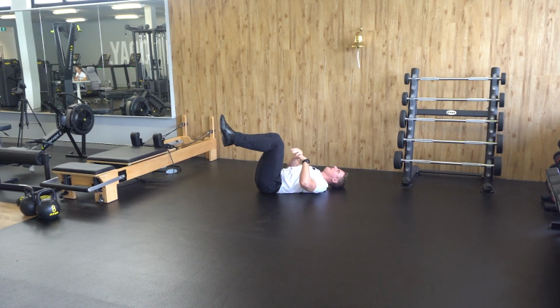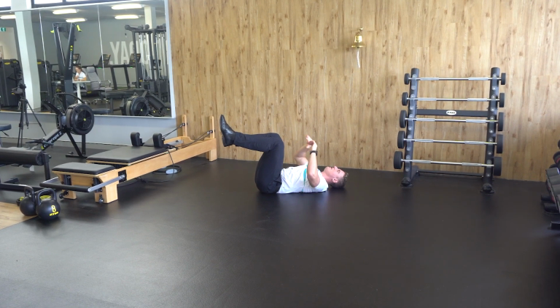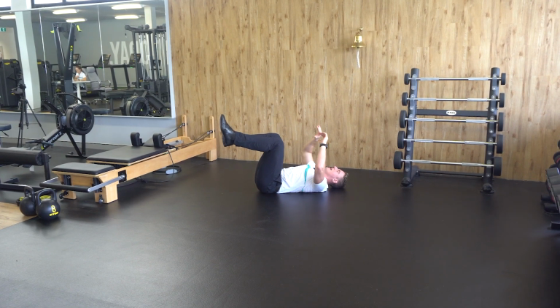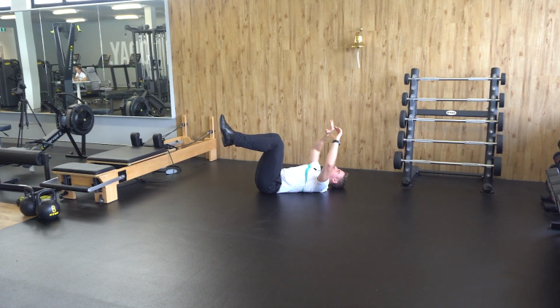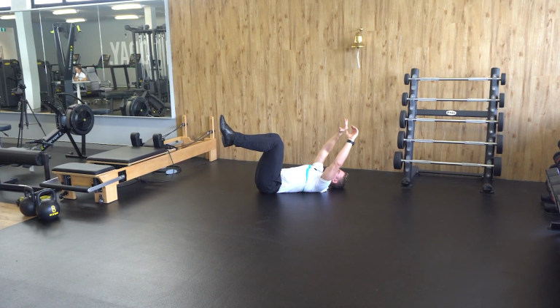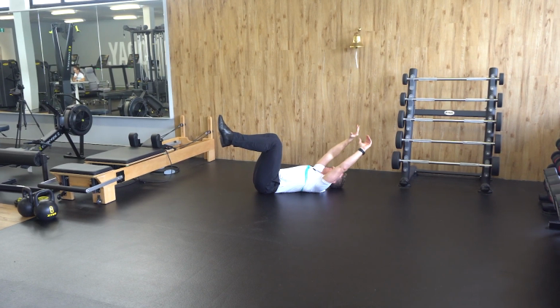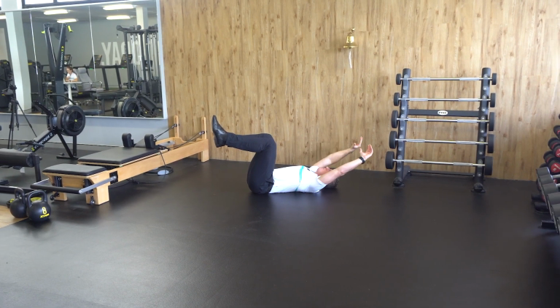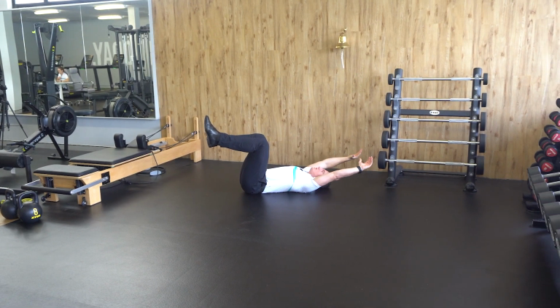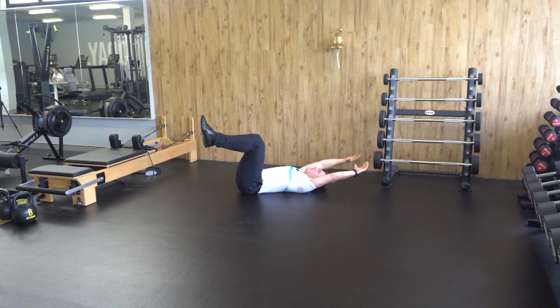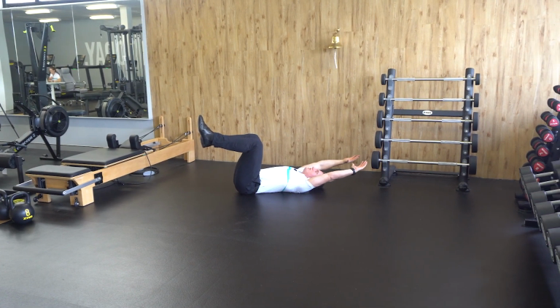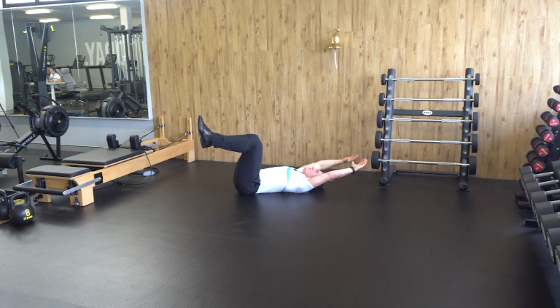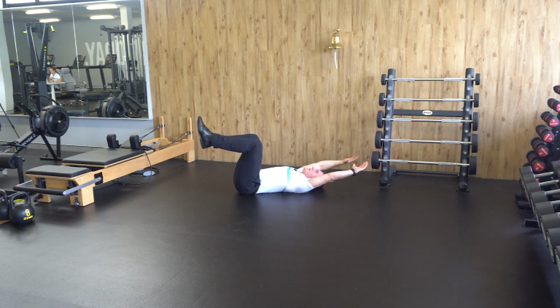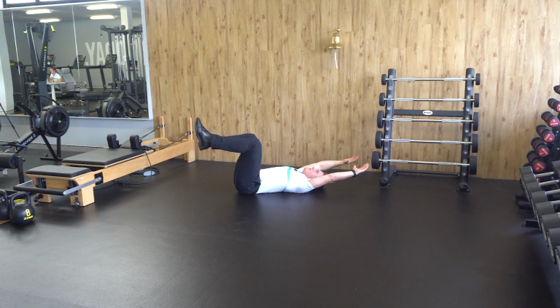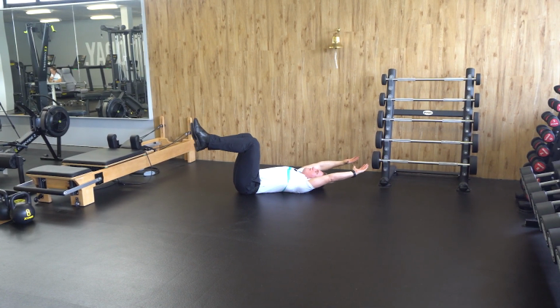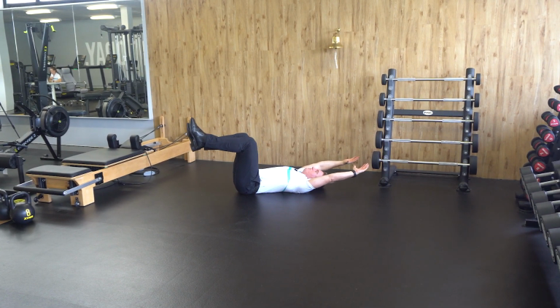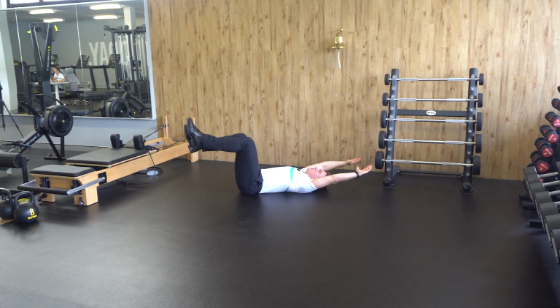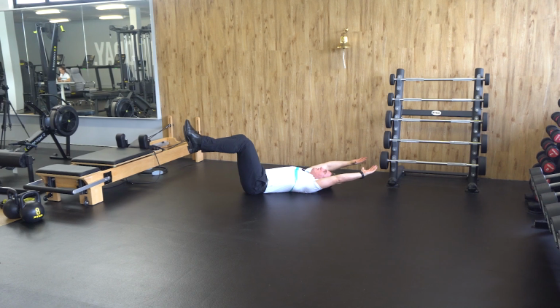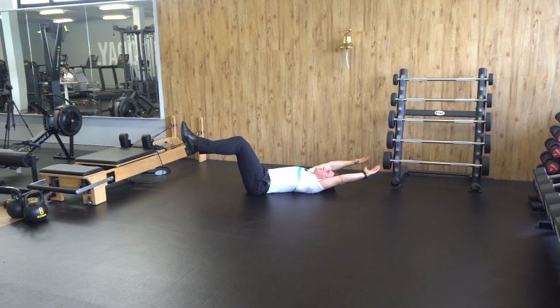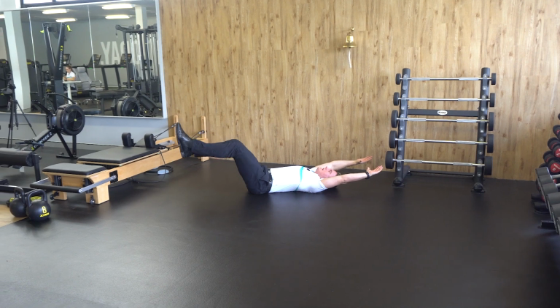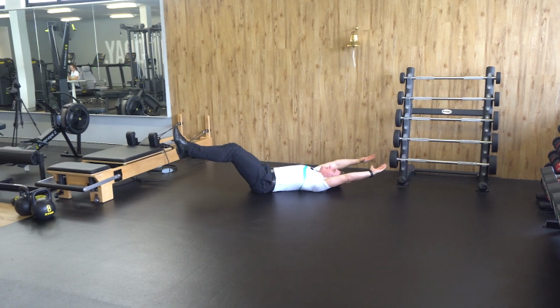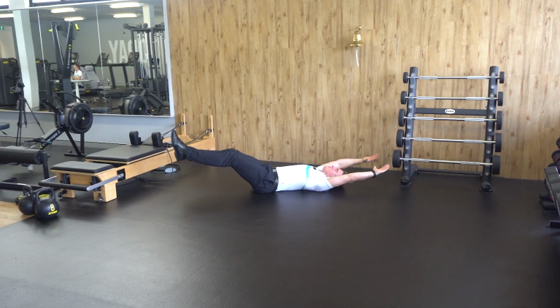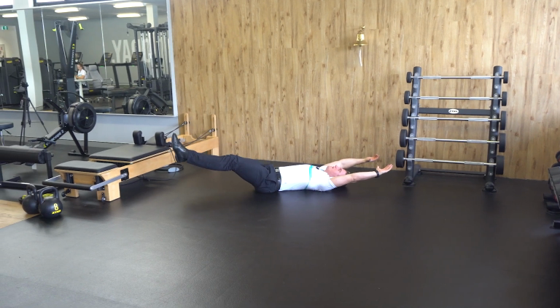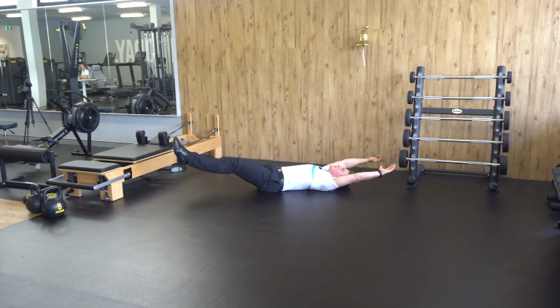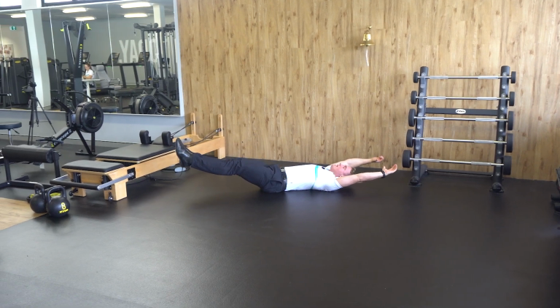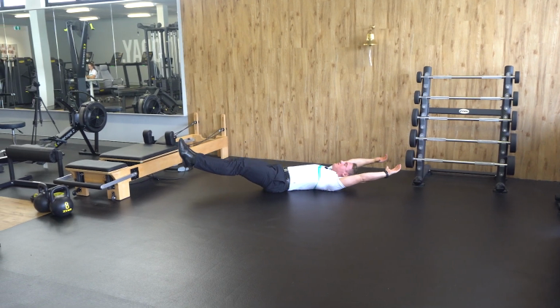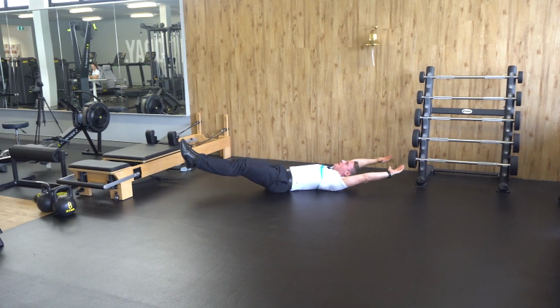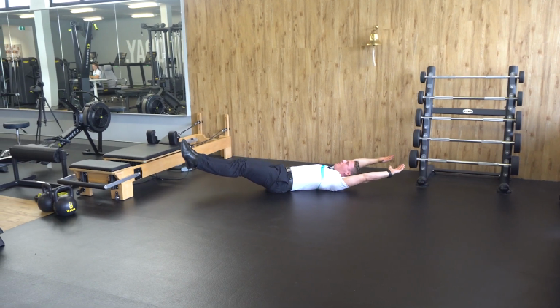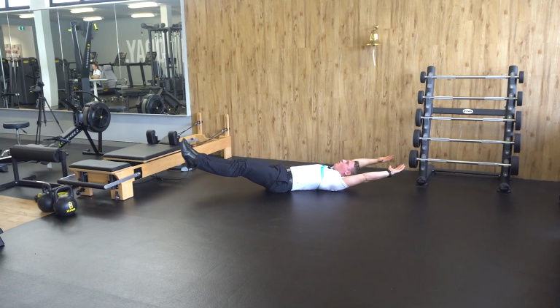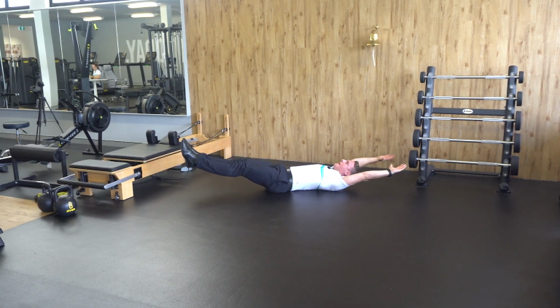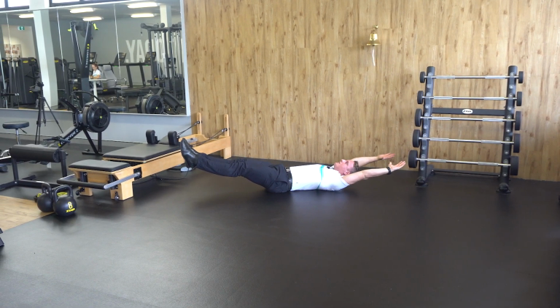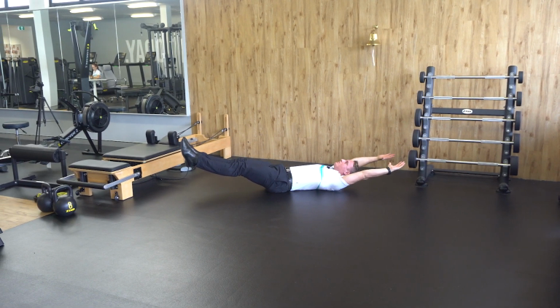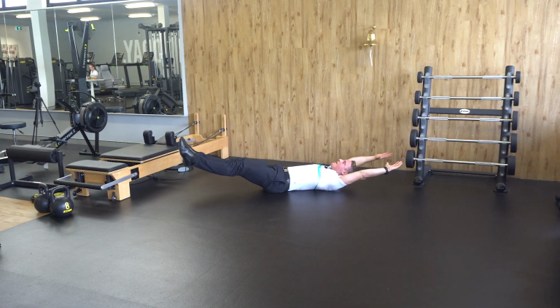Then, hands up, reach as far as you can away, then push your legs away, keeping your back into the ground, and hold as prescribed.